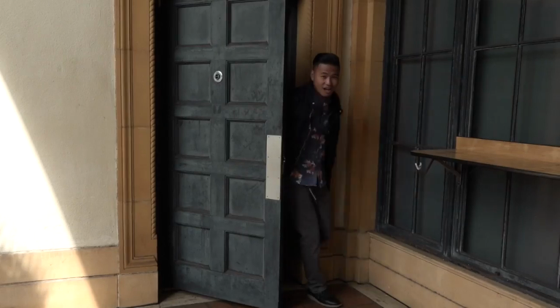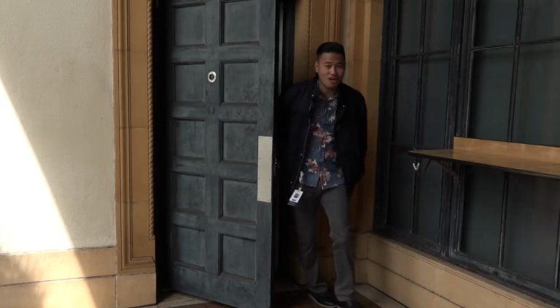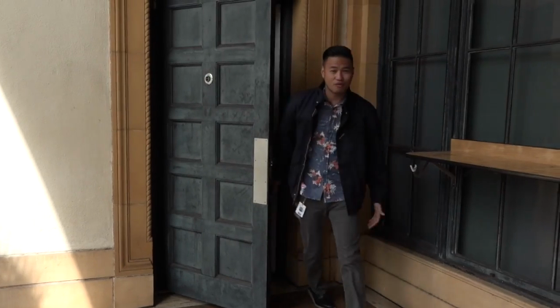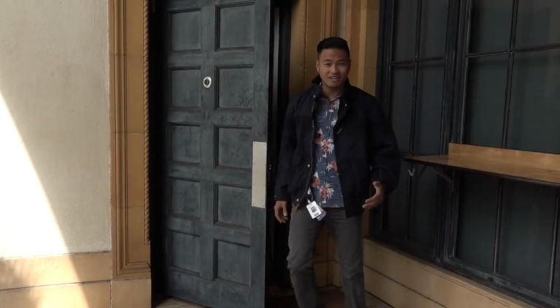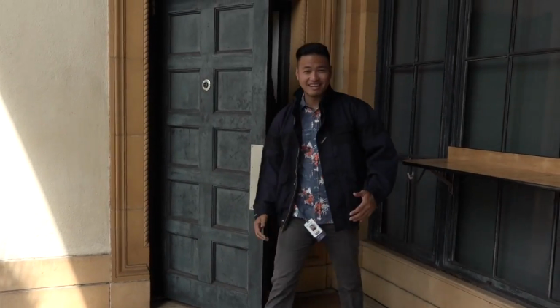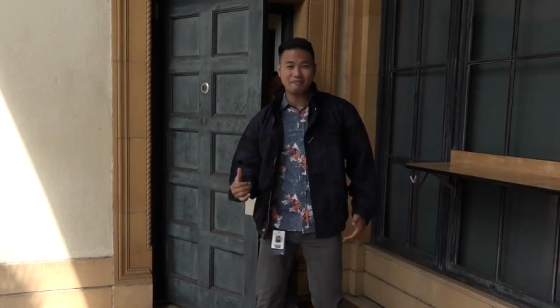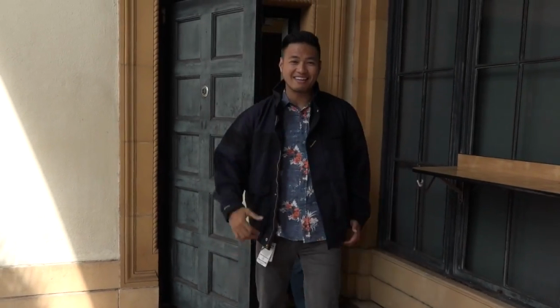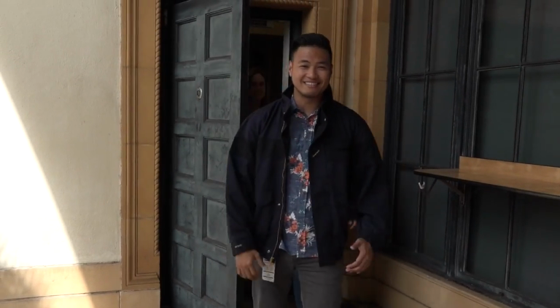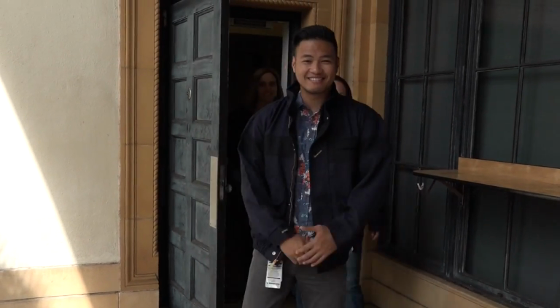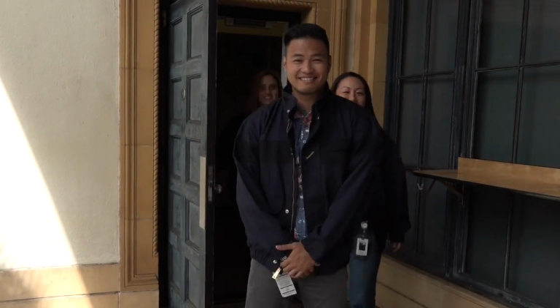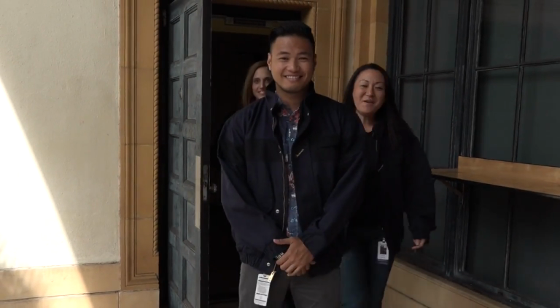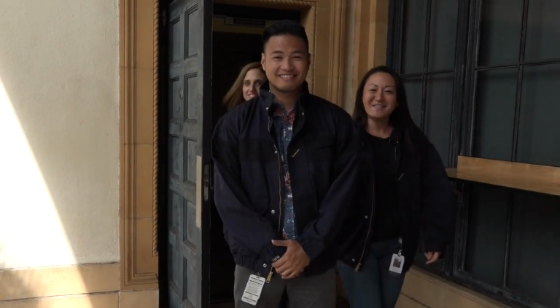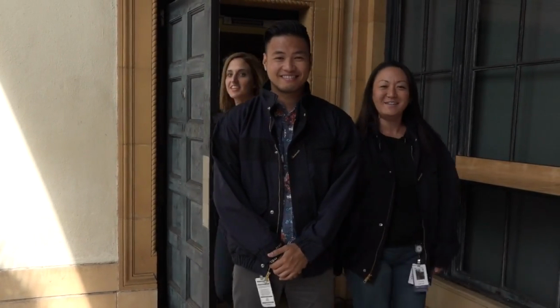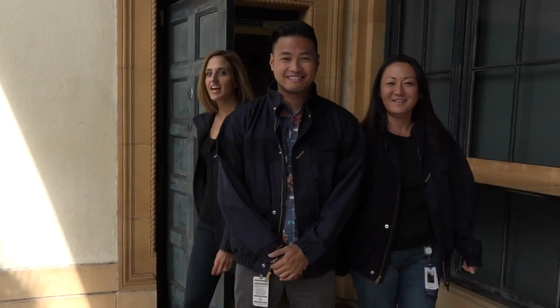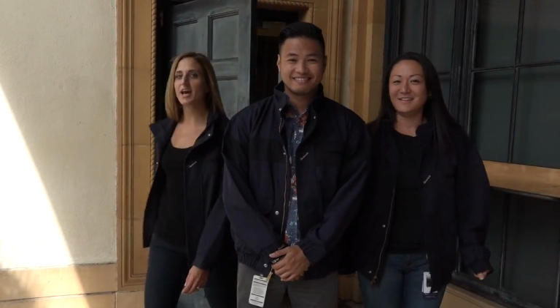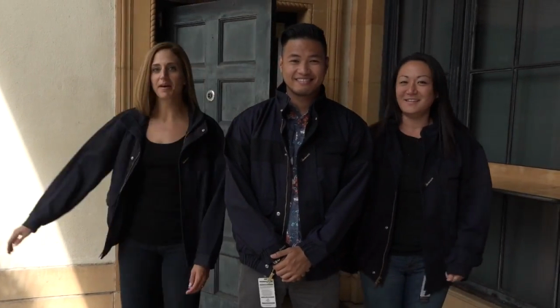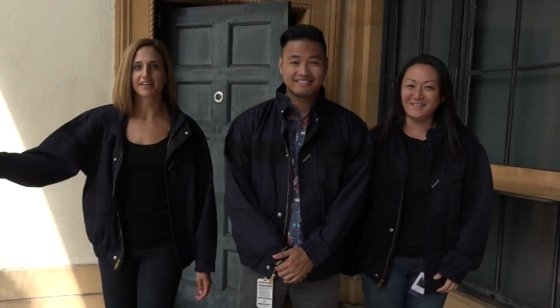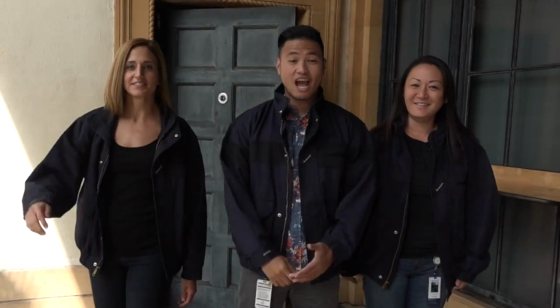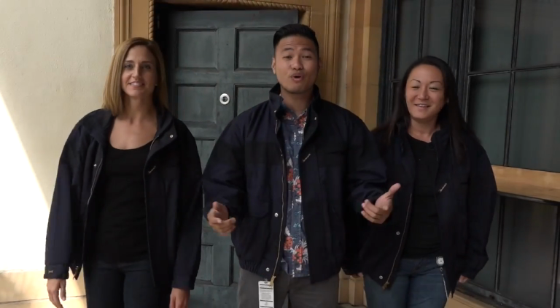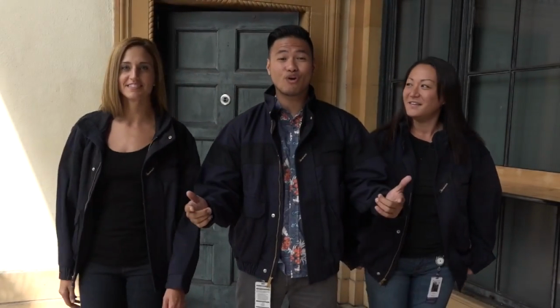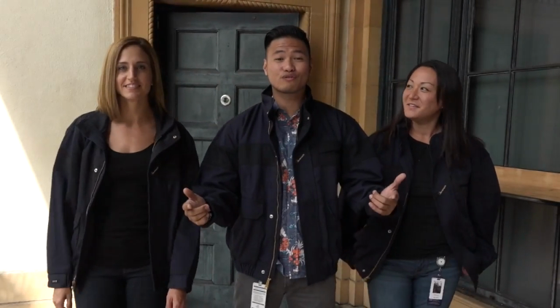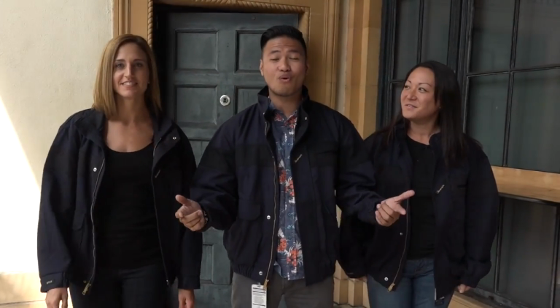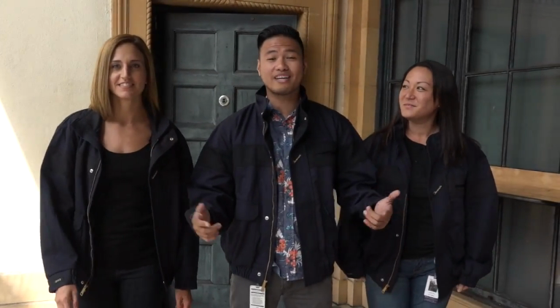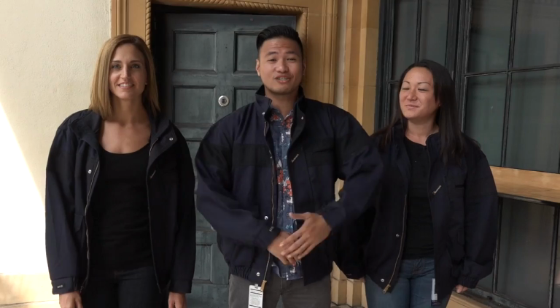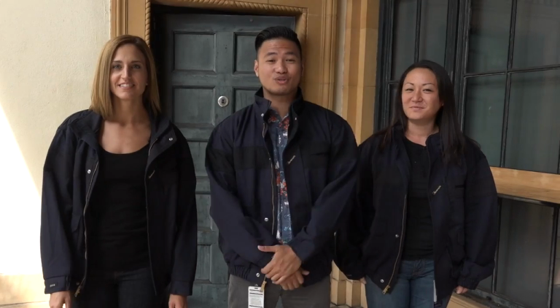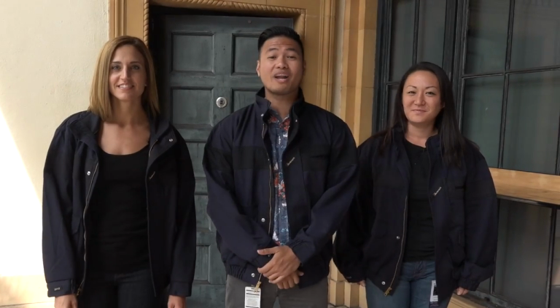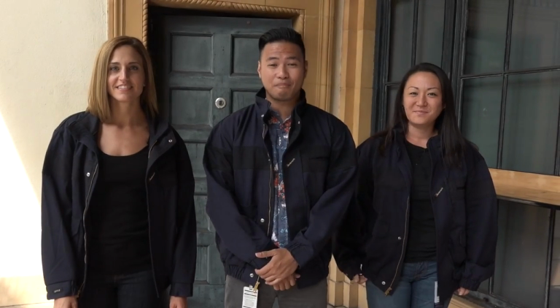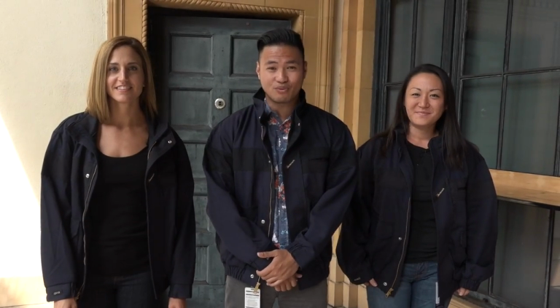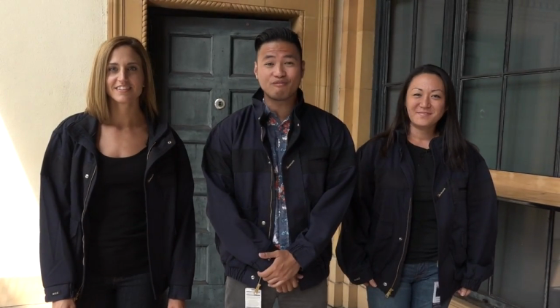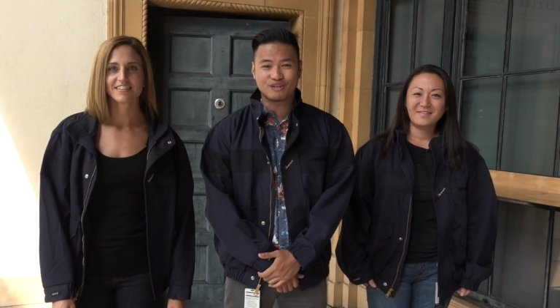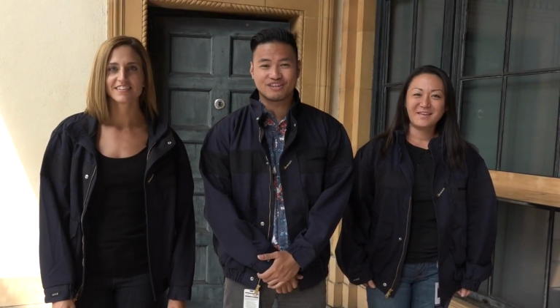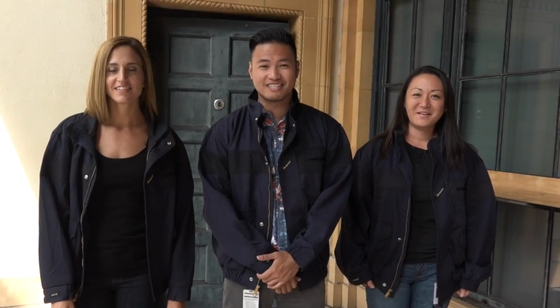Aloha, everyone. I'm Alan. And I'm Esti. And I'm Becca. And we're your hosts for Hawaiian Electric's What Happens When video series.